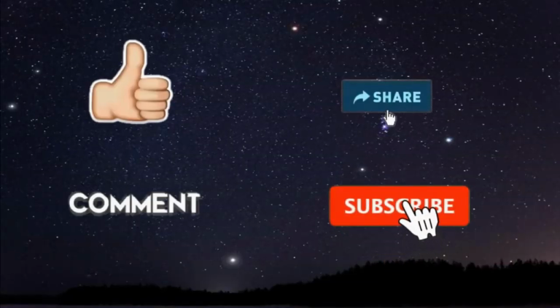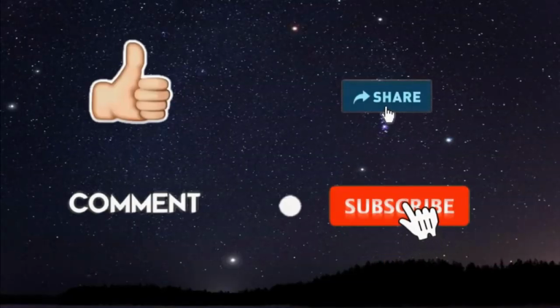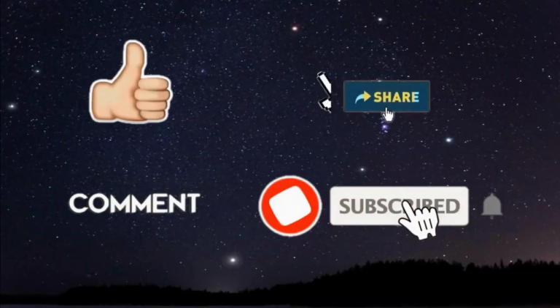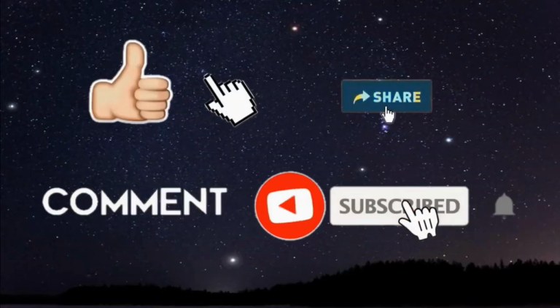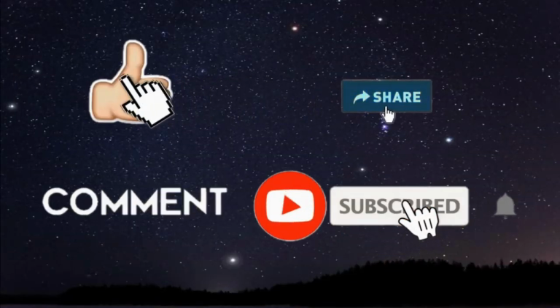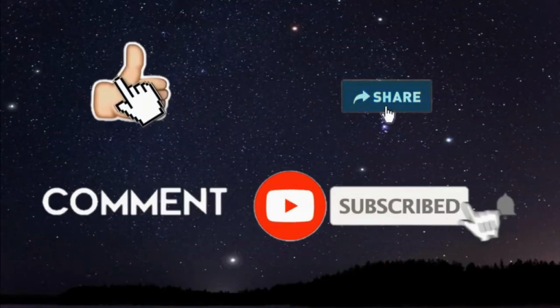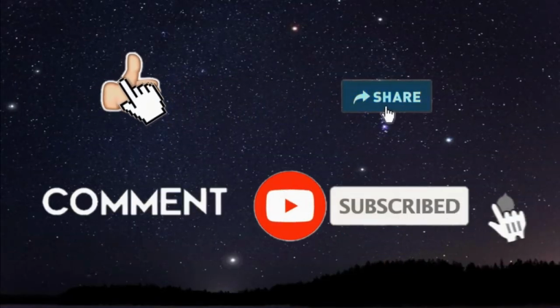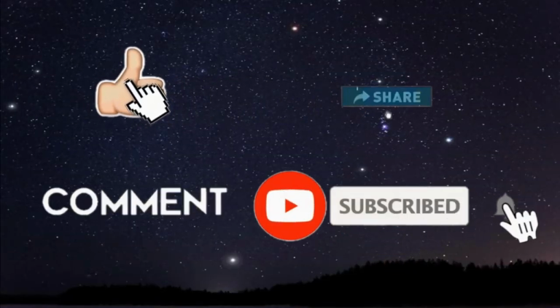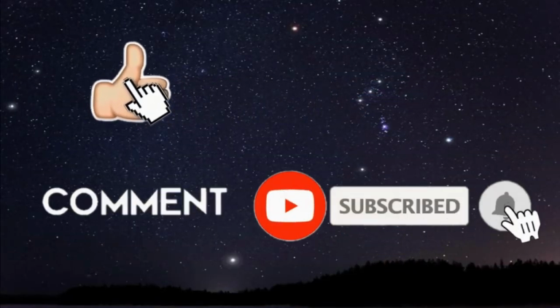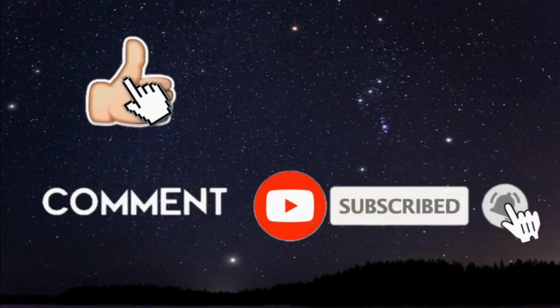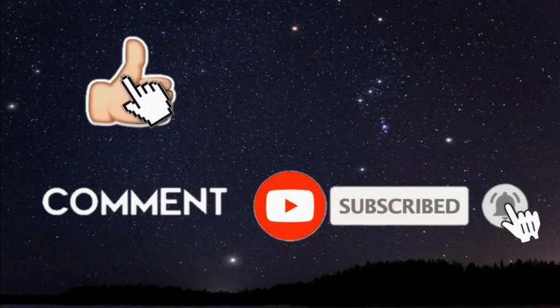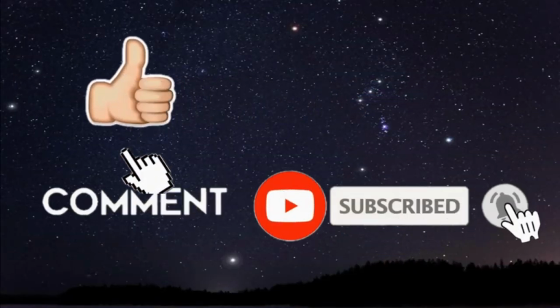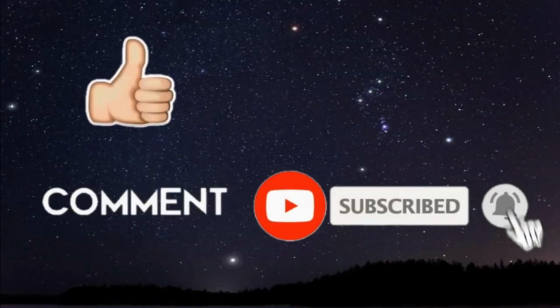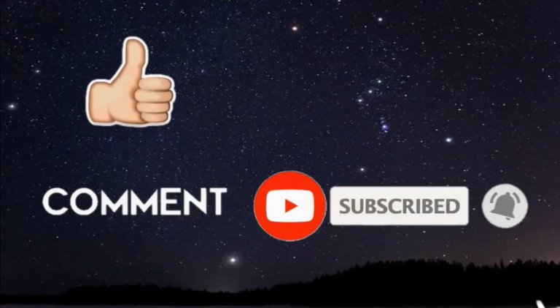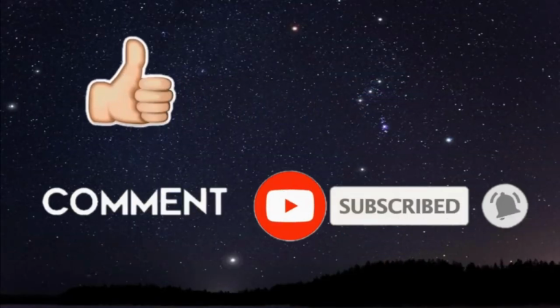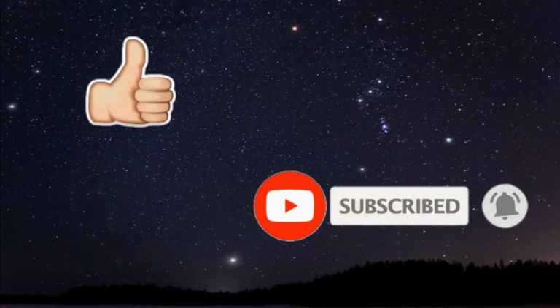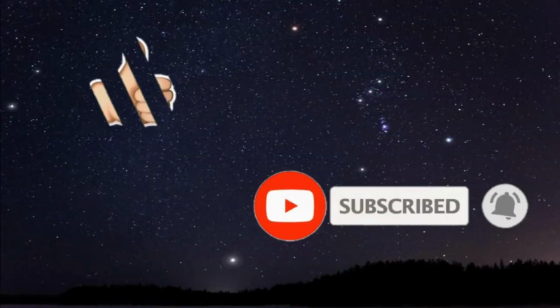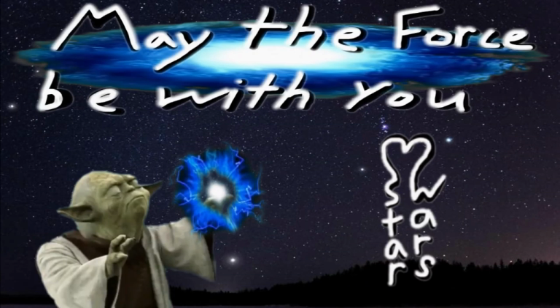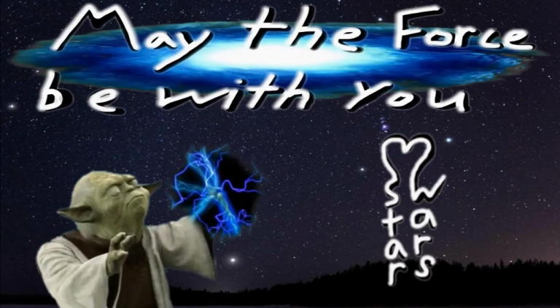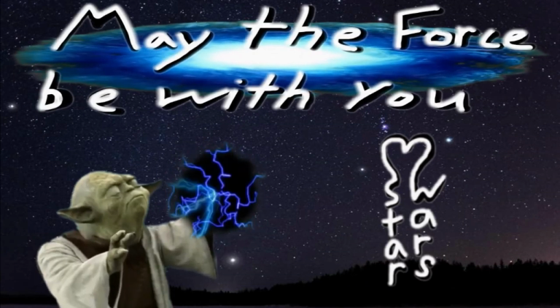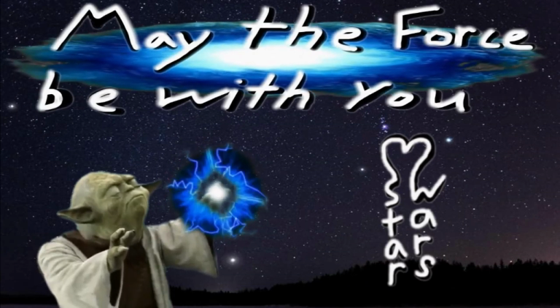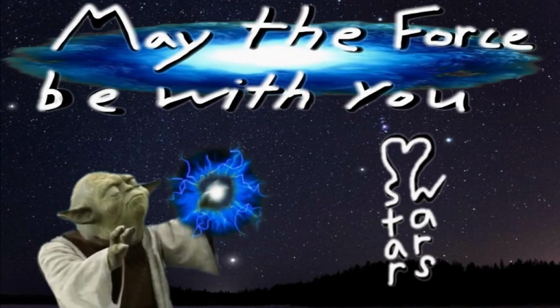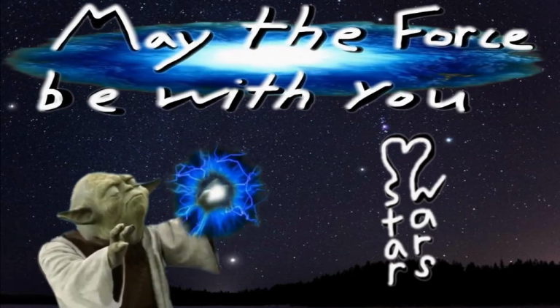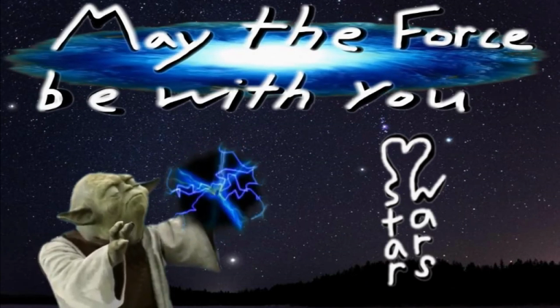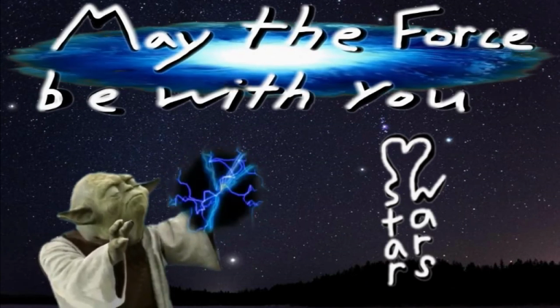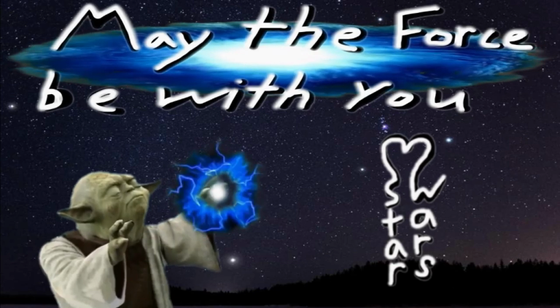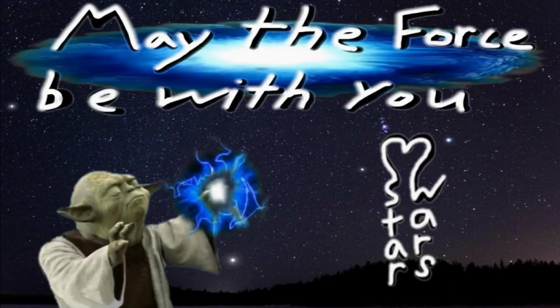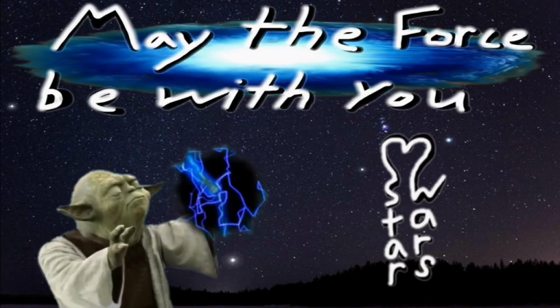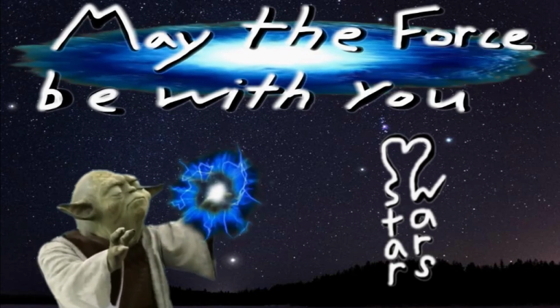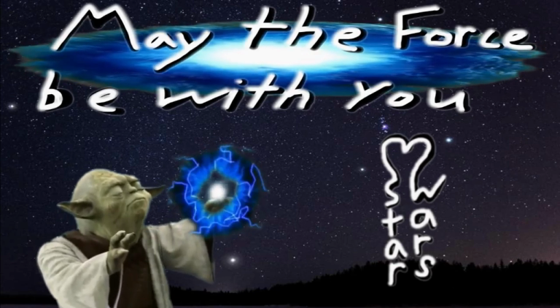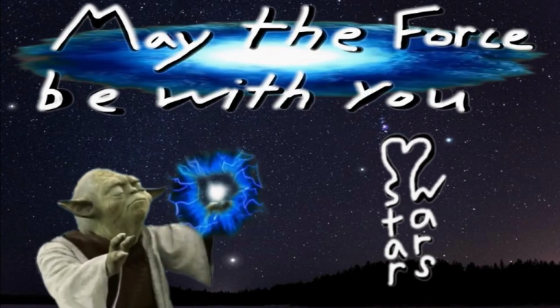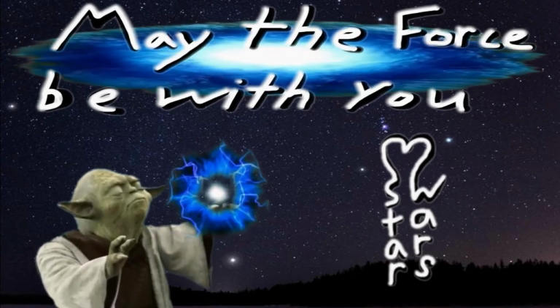Don't forget to like, subscribe, share, and comment. And as always, may the Force be with you.